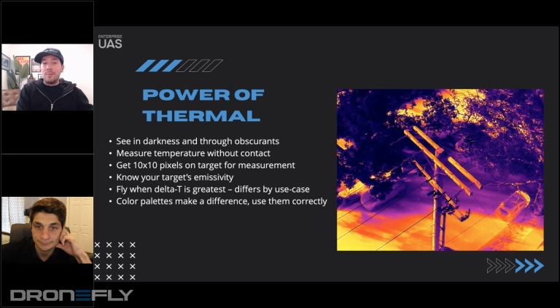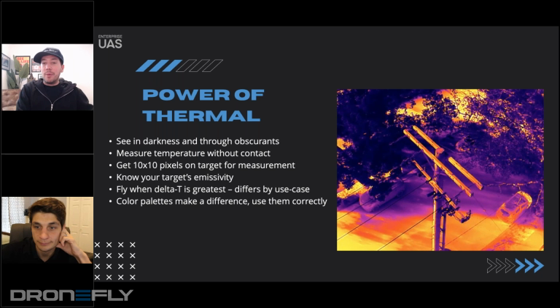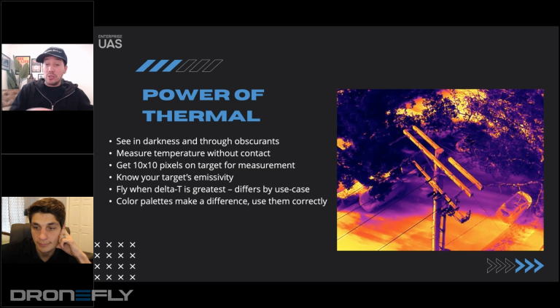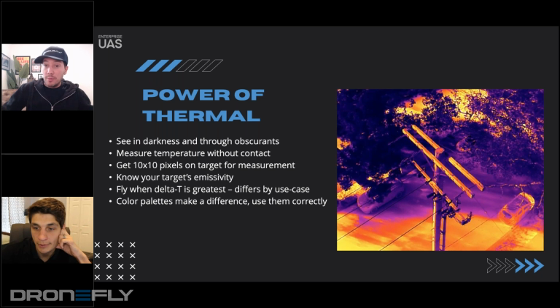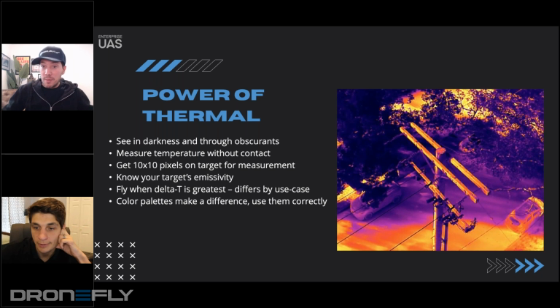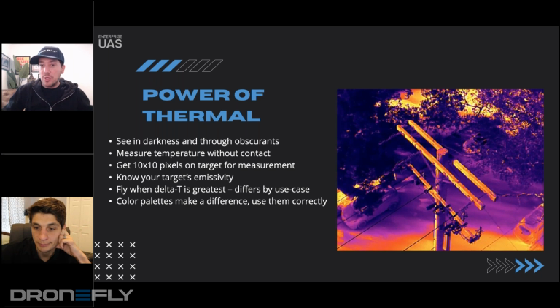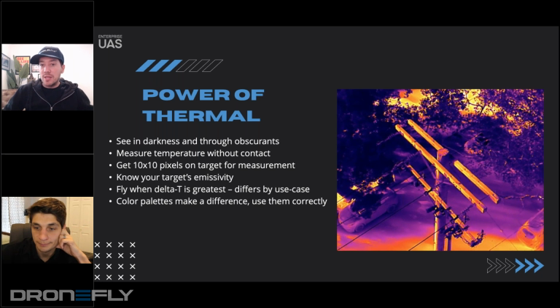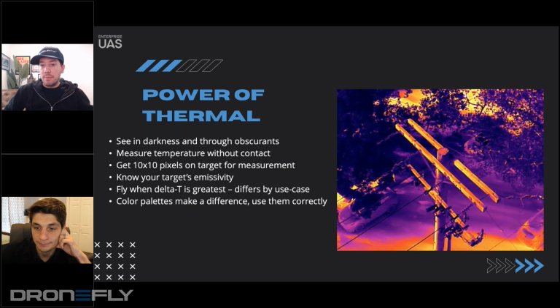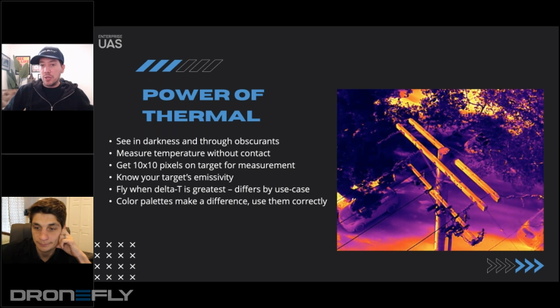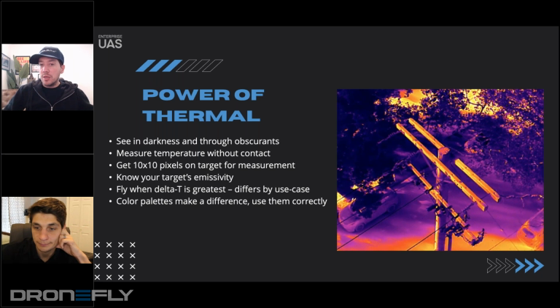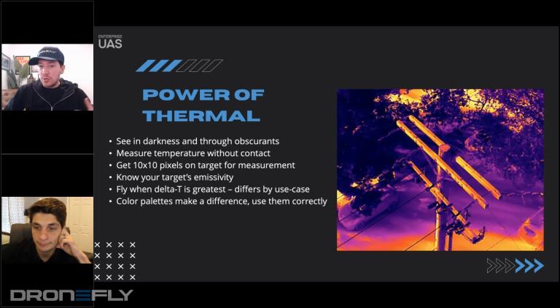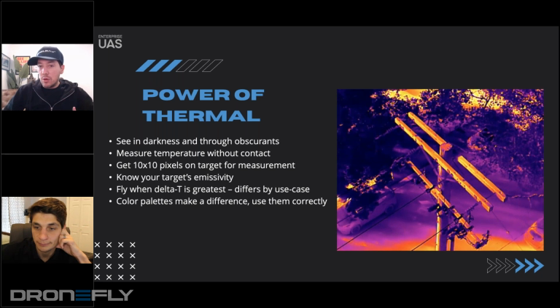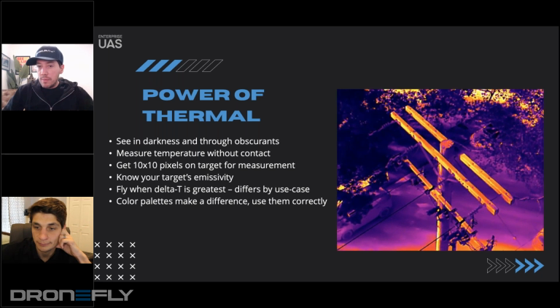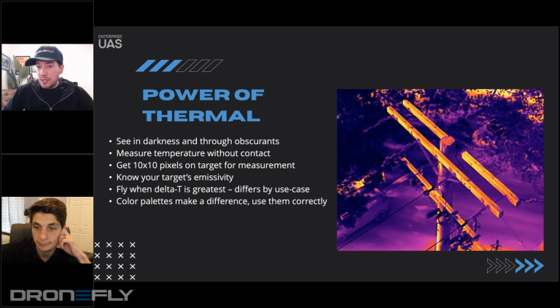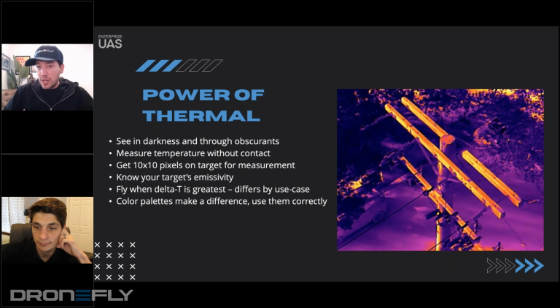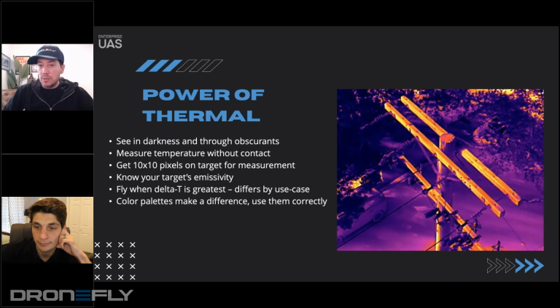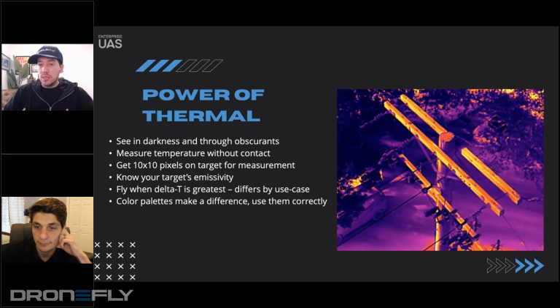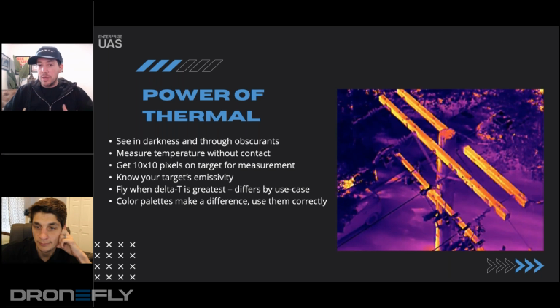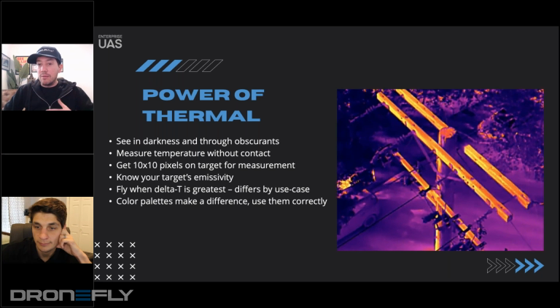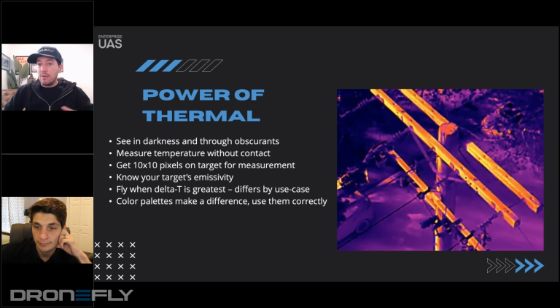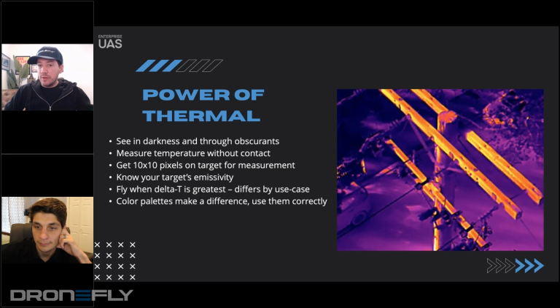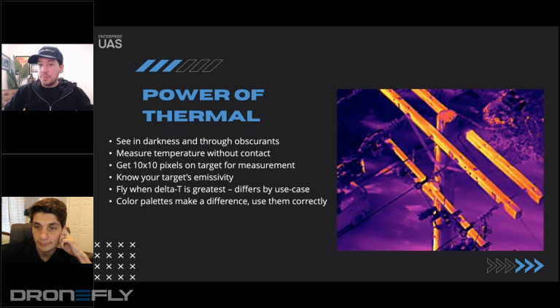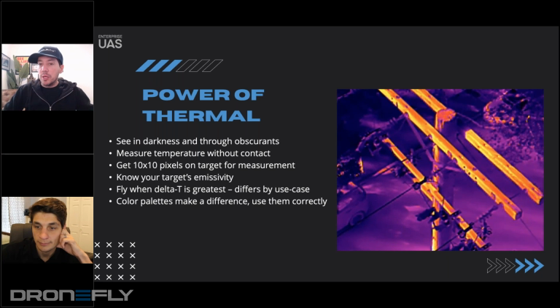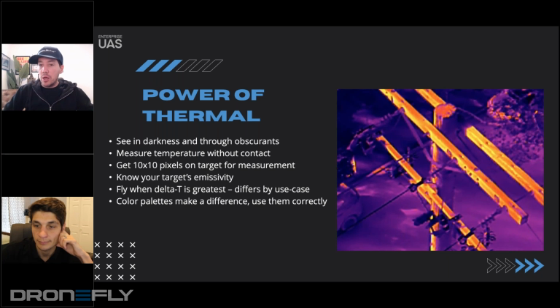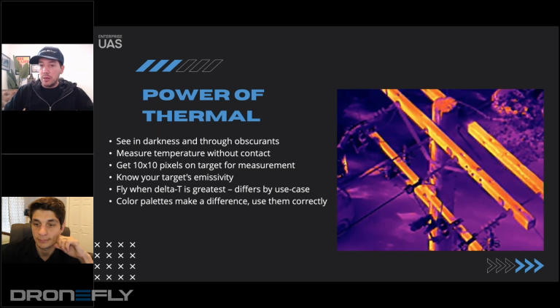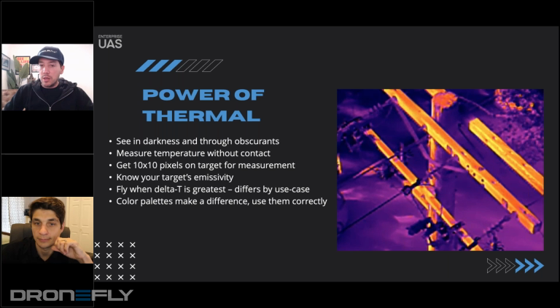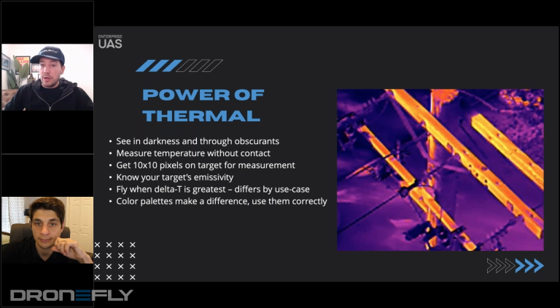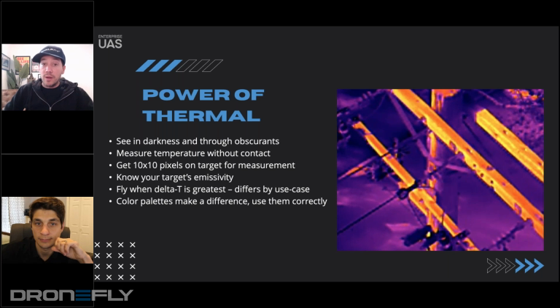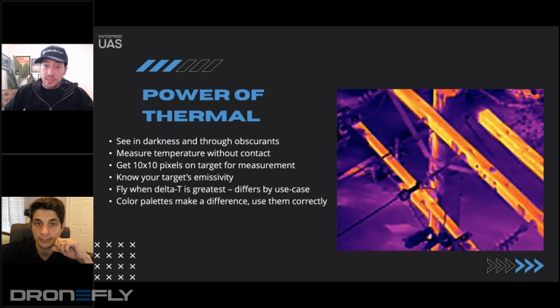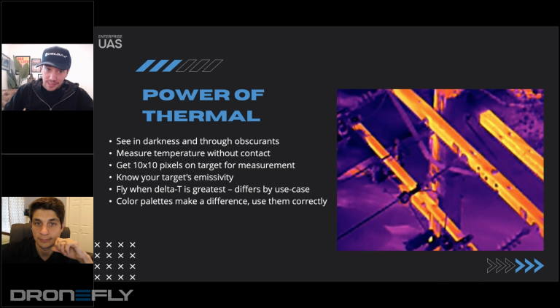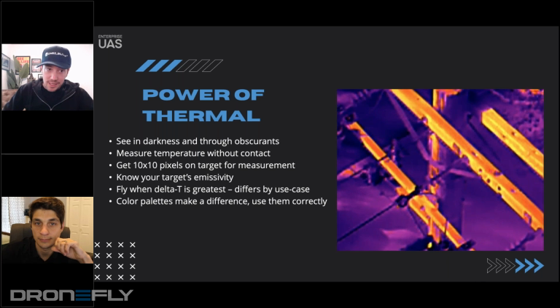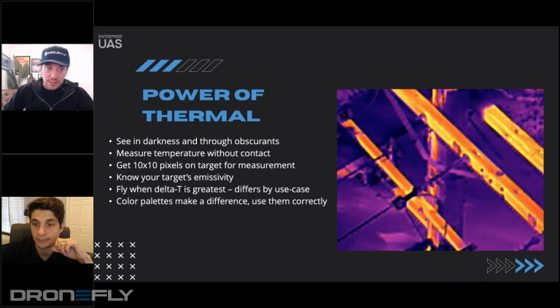But you're also able to measure that temperature. And these are all radiometric cameras that FLIR is putting on airframes these days.